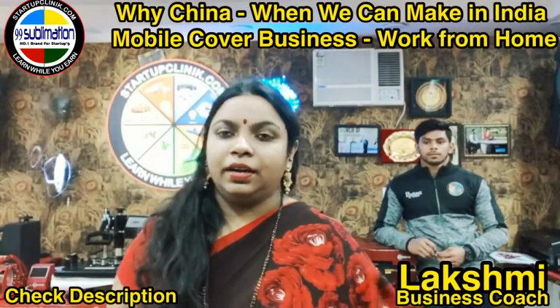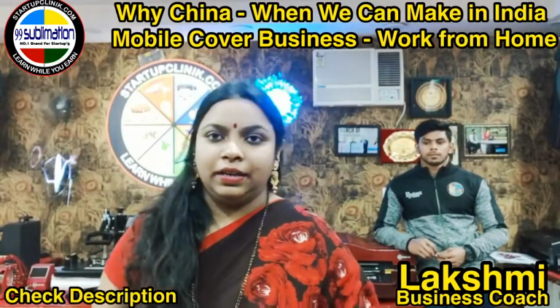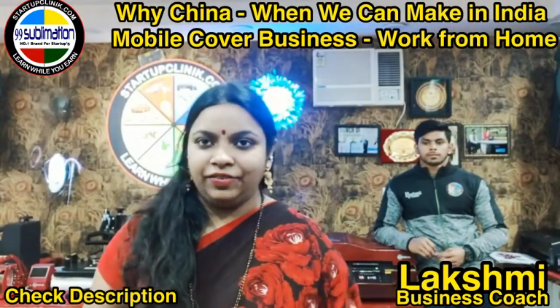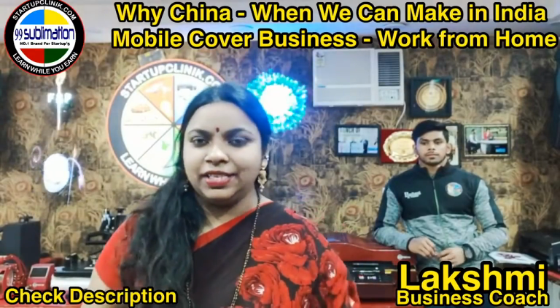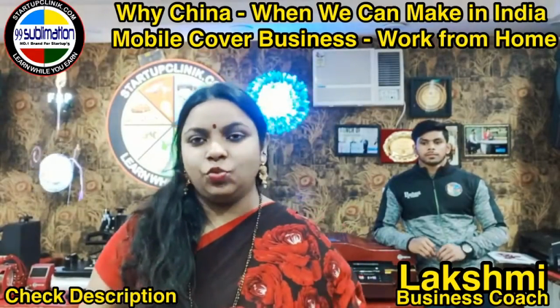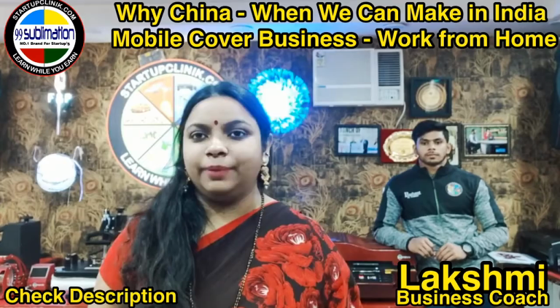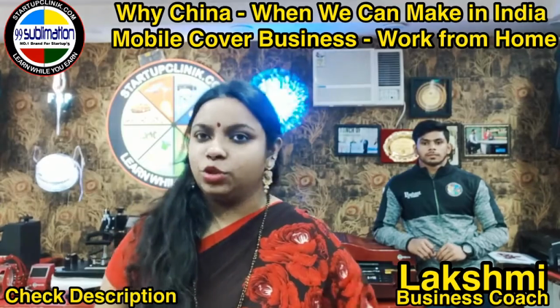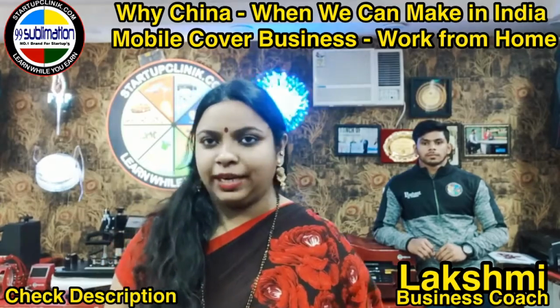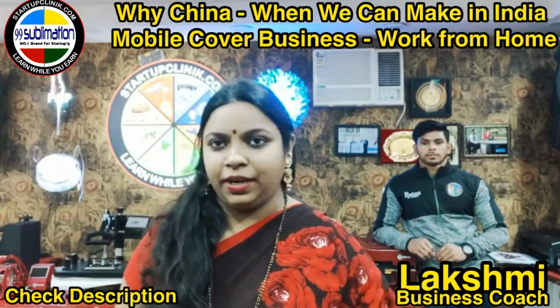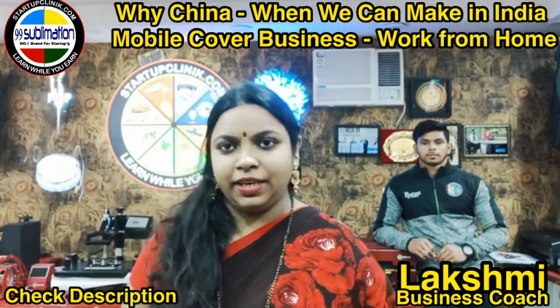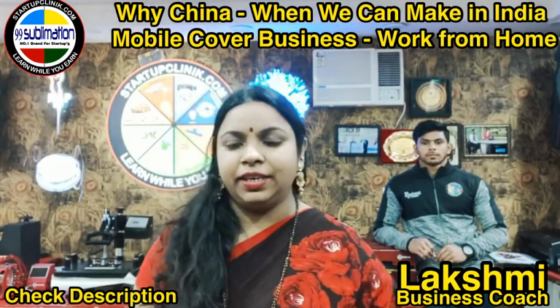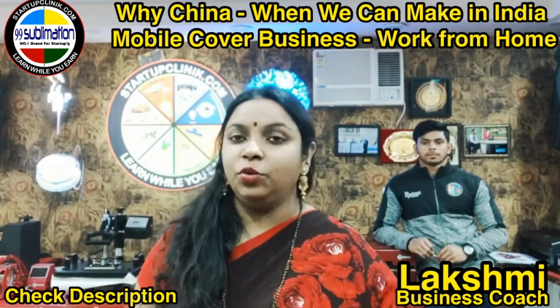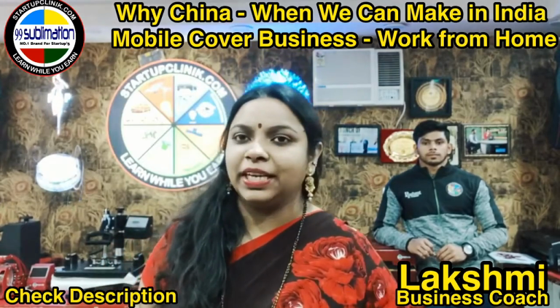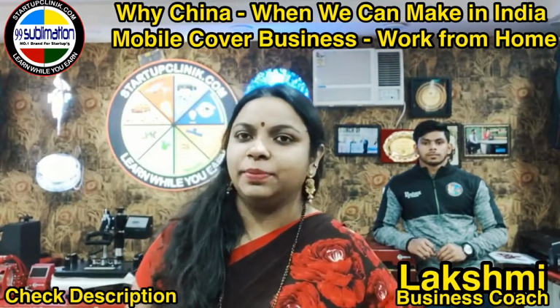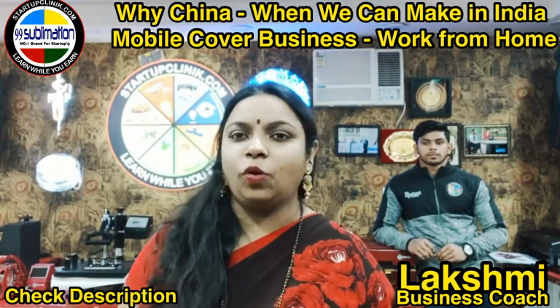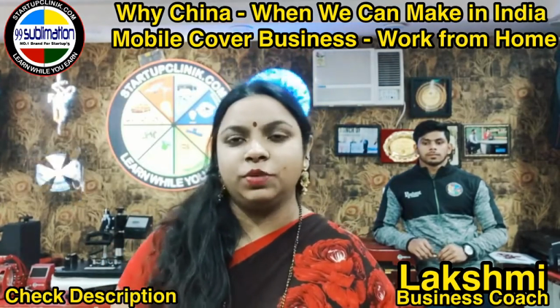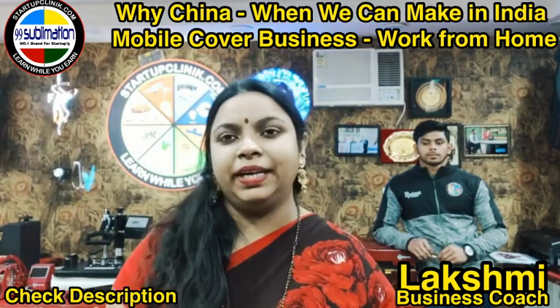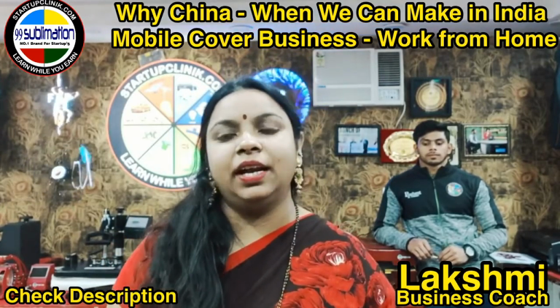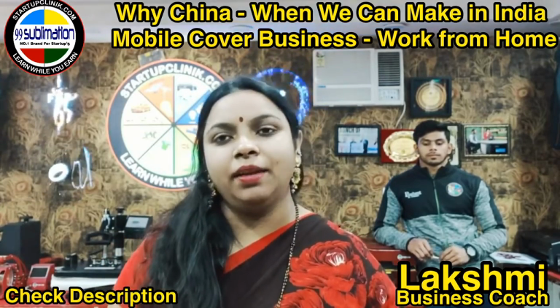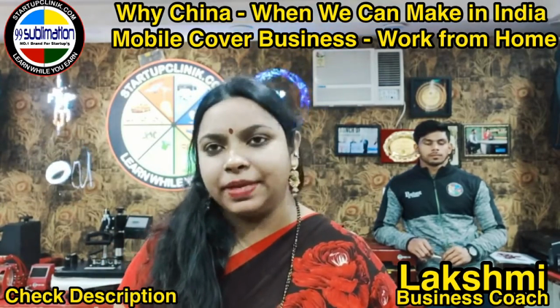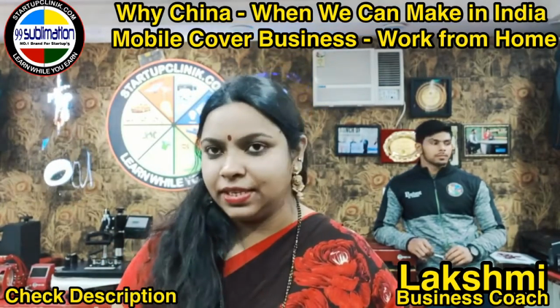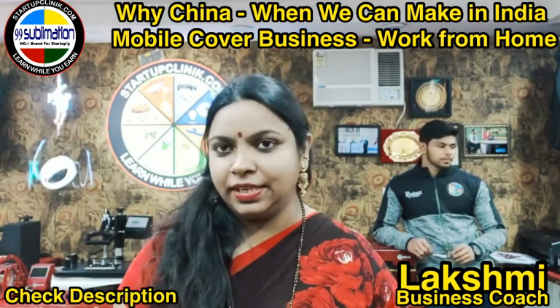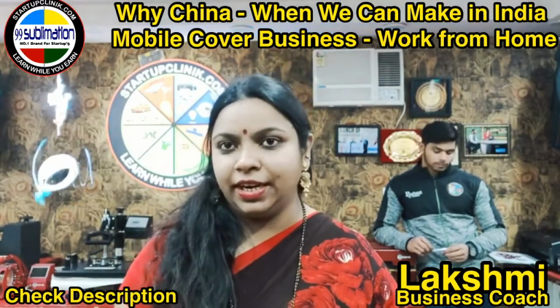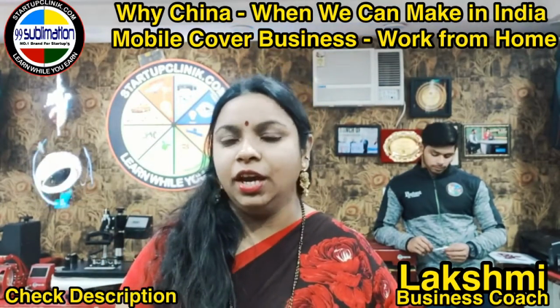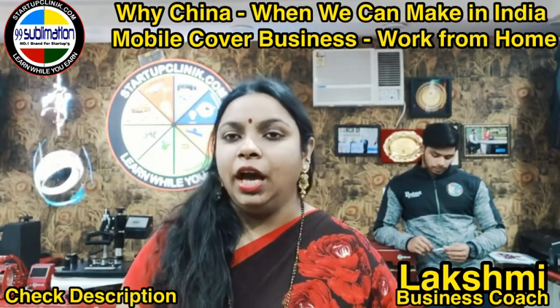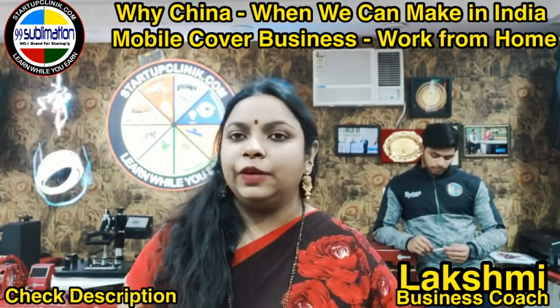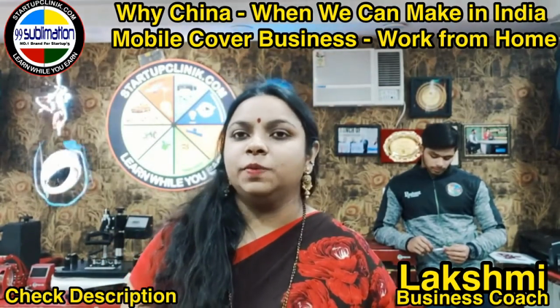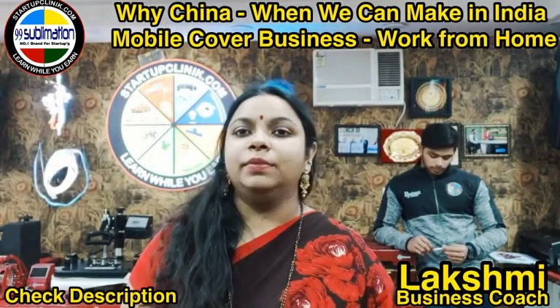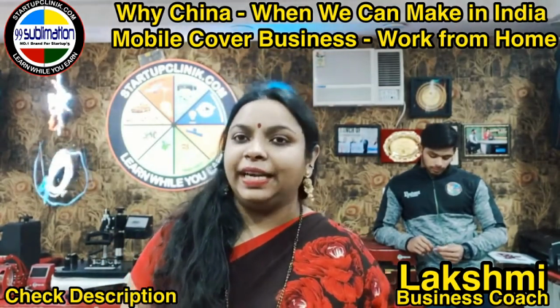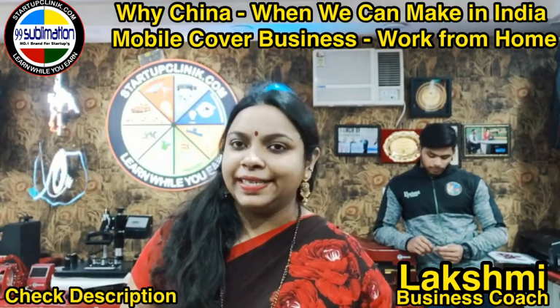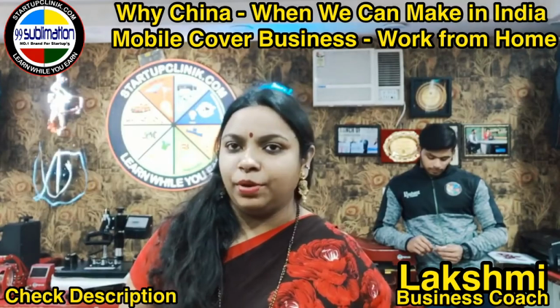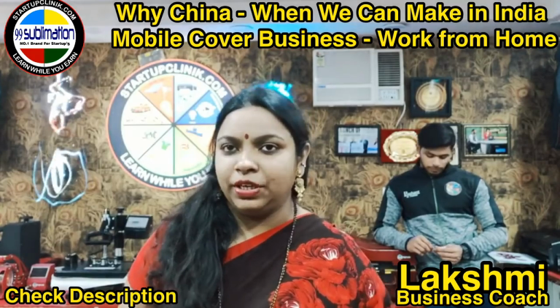Hi friends, welcome to Startup Clinic. I am a coach, mentor and business consultant. Today, I am starting a 90-day sublimation series.